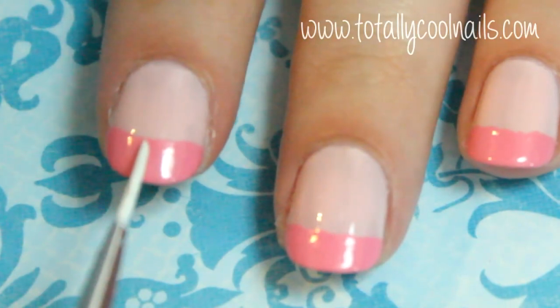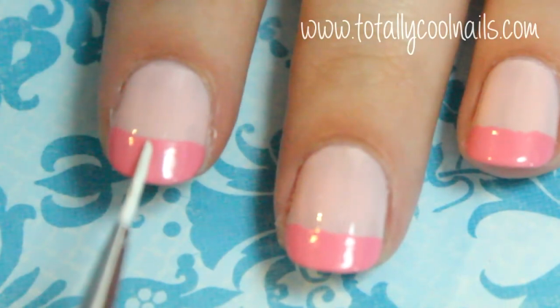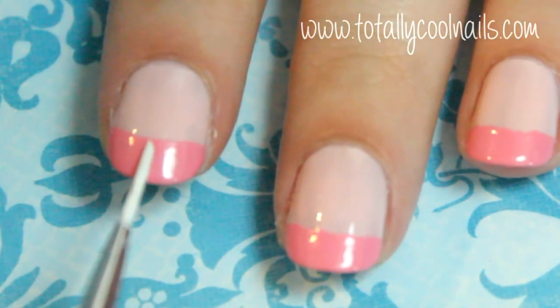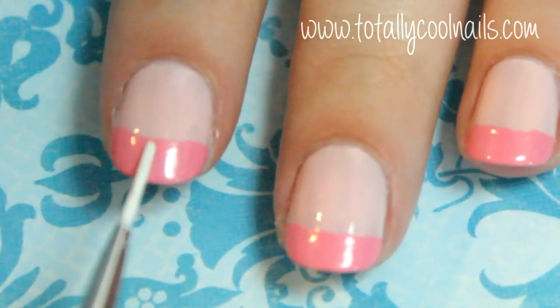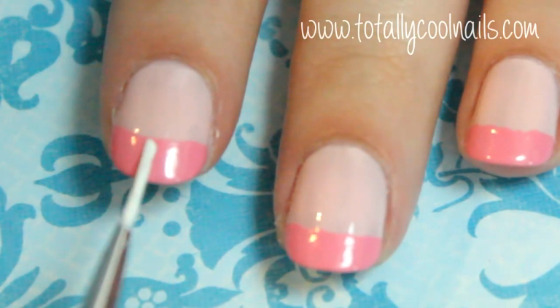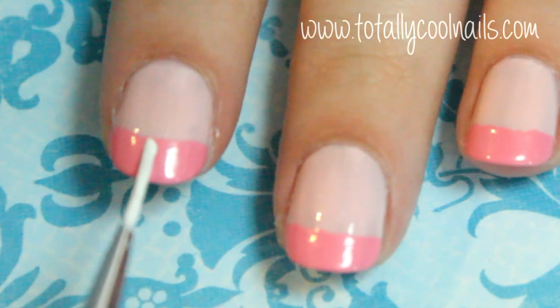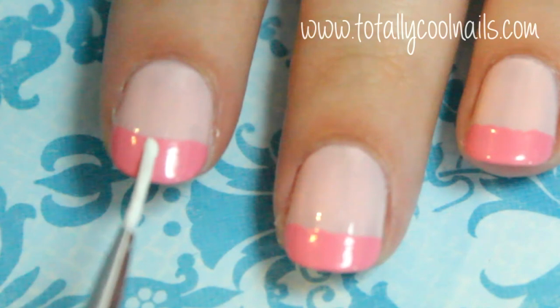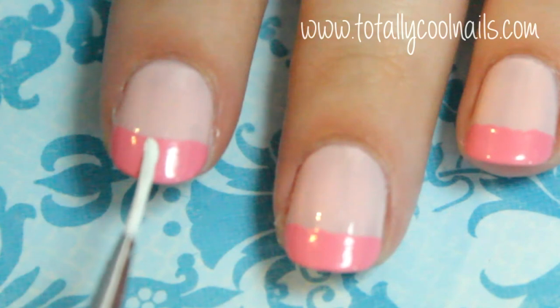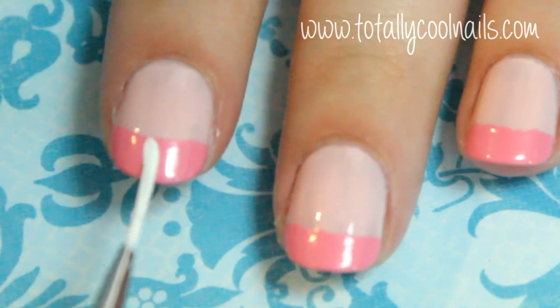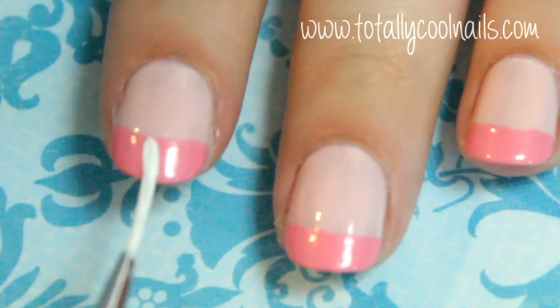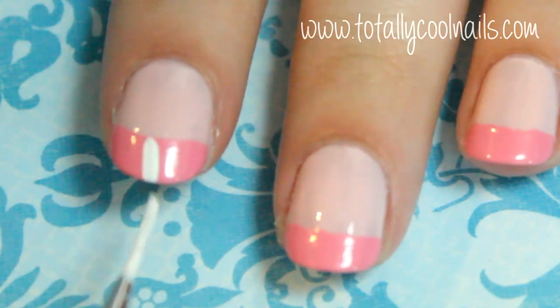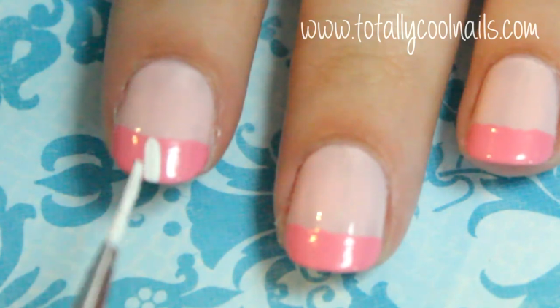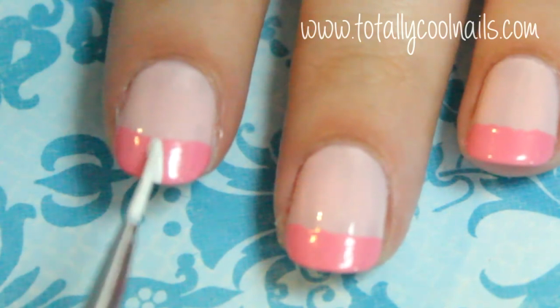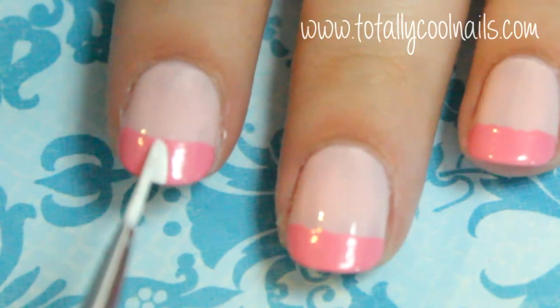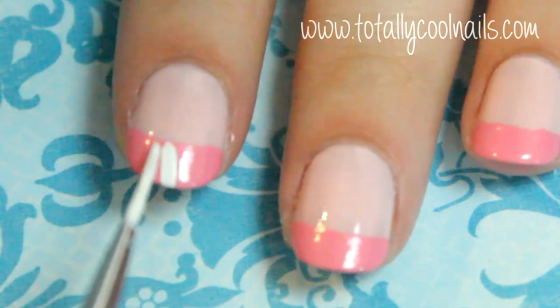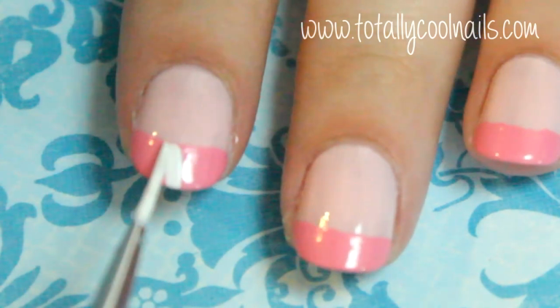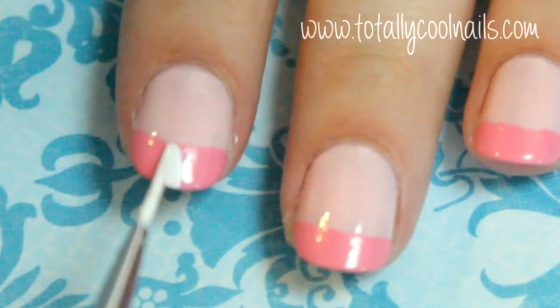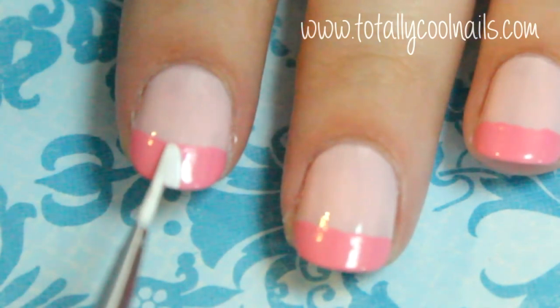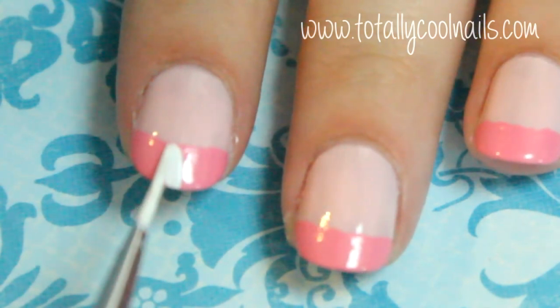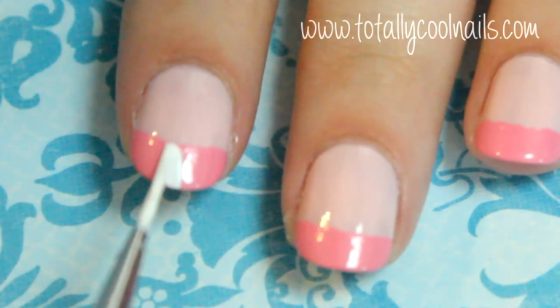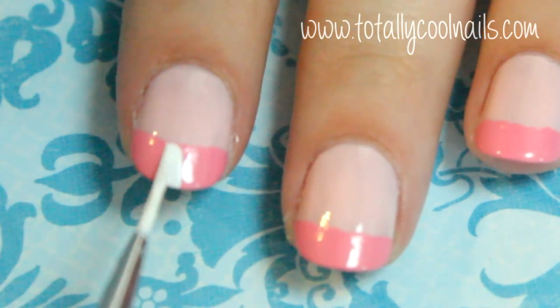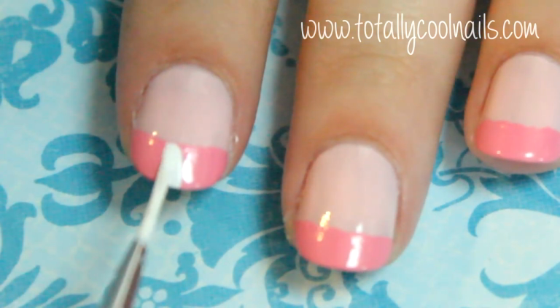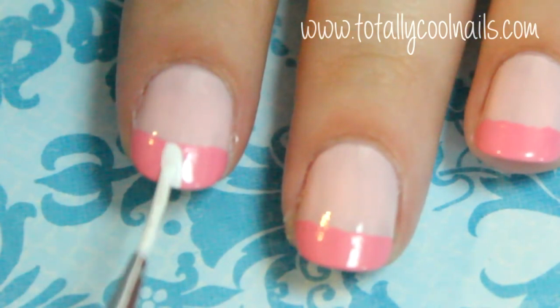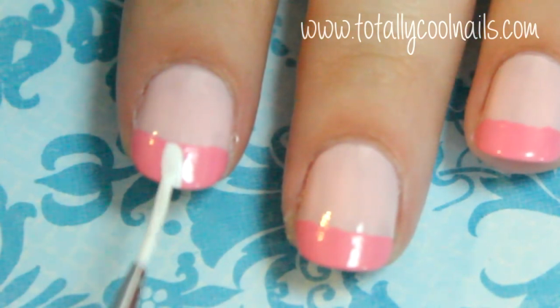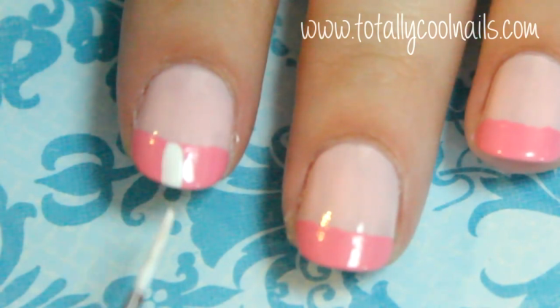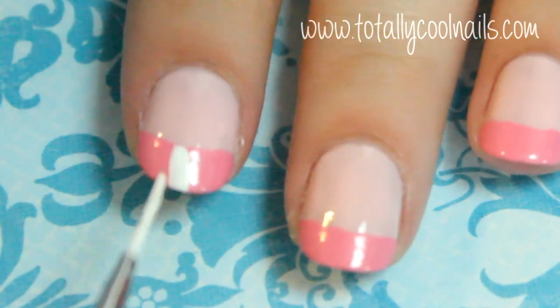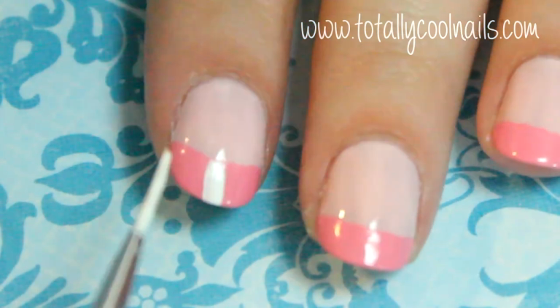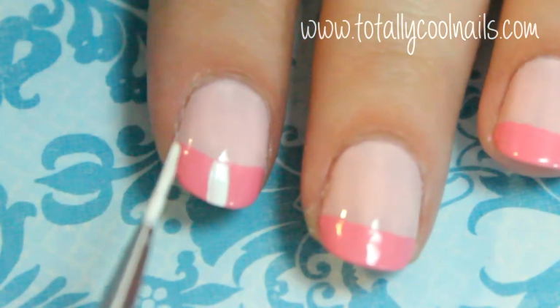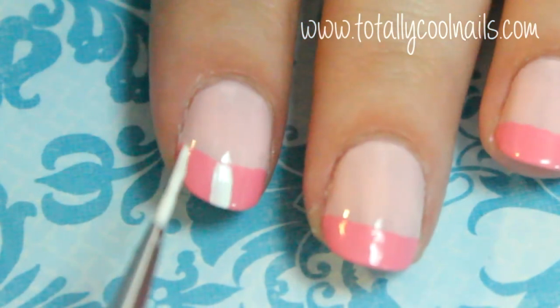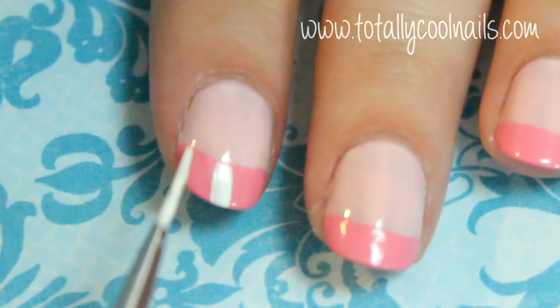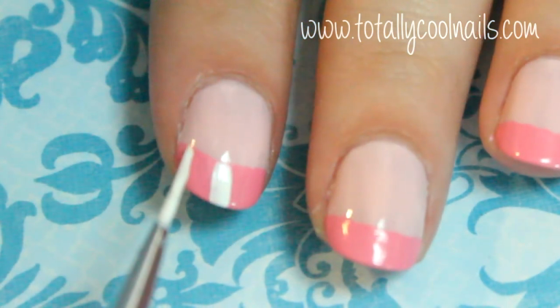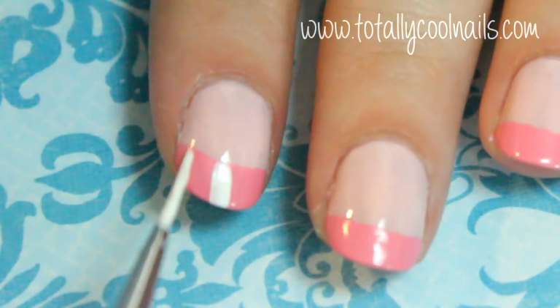Next, using a nail art brush or striper polish, create pinstripes on the pink tips.